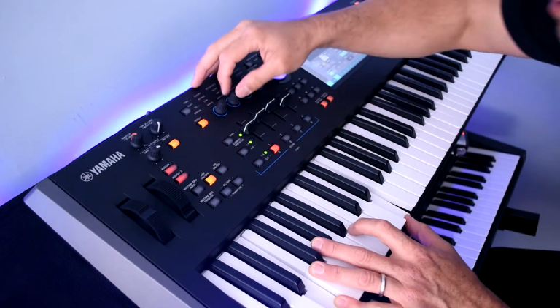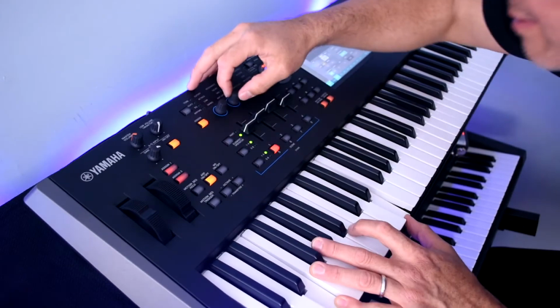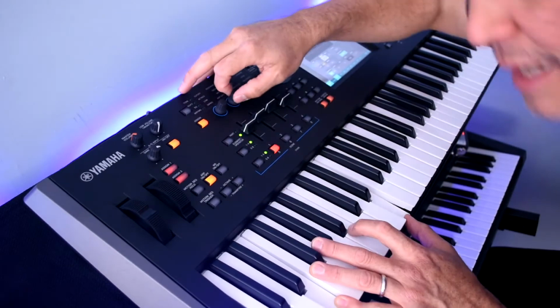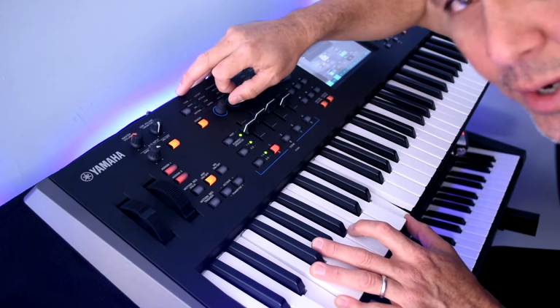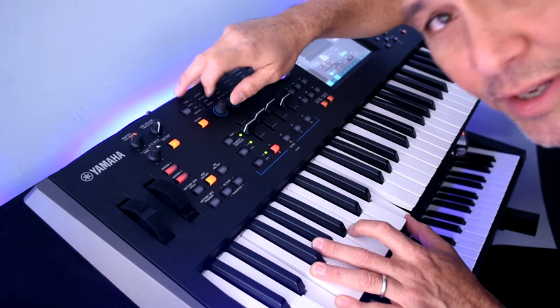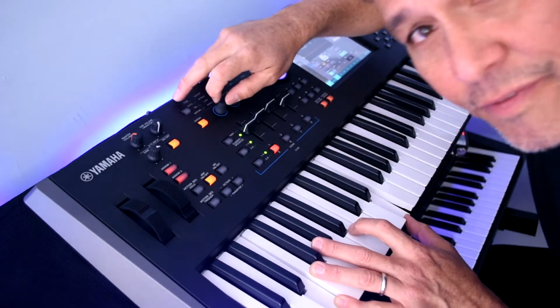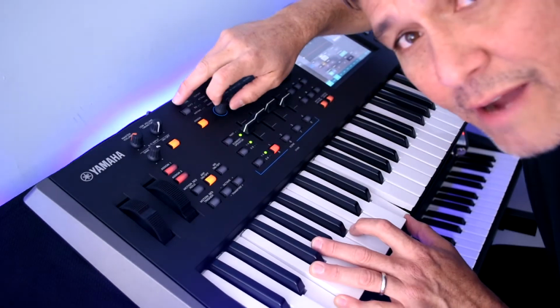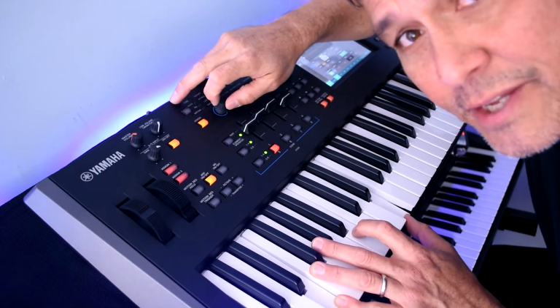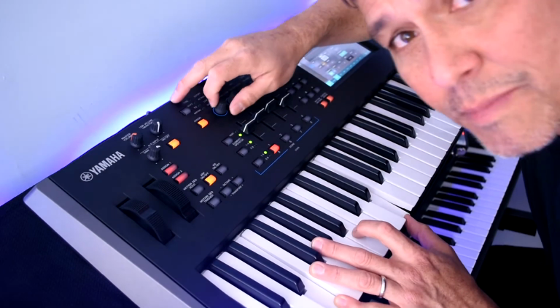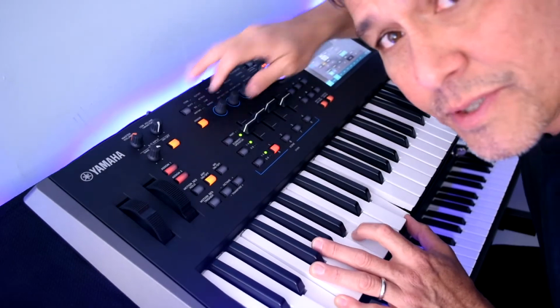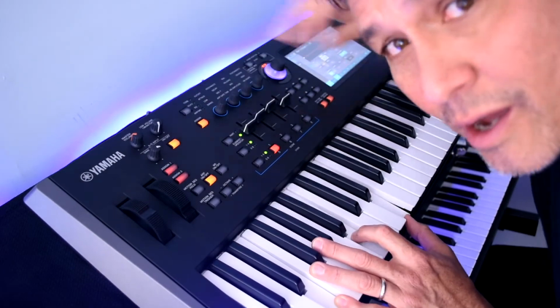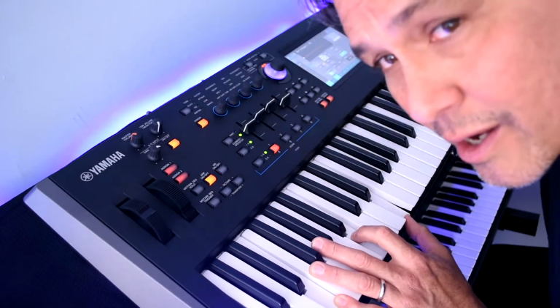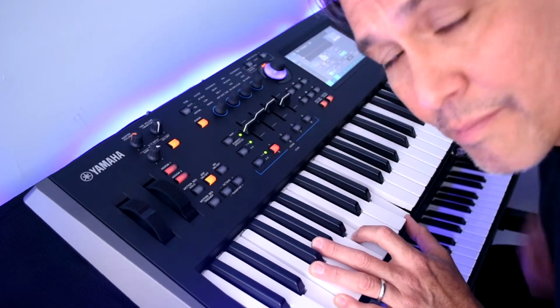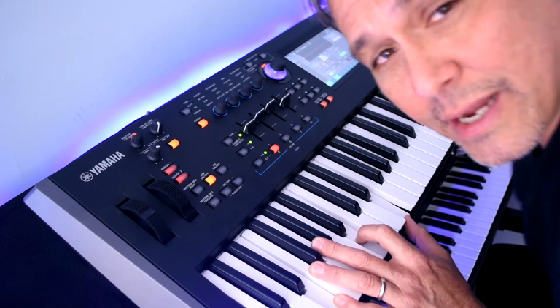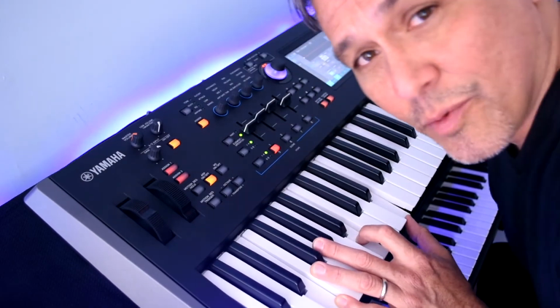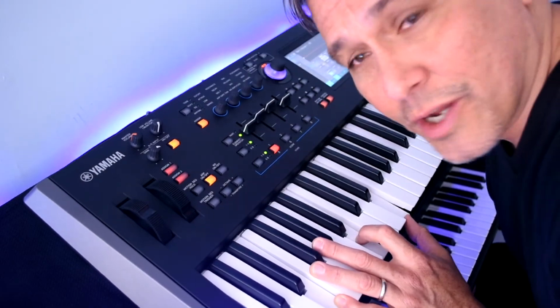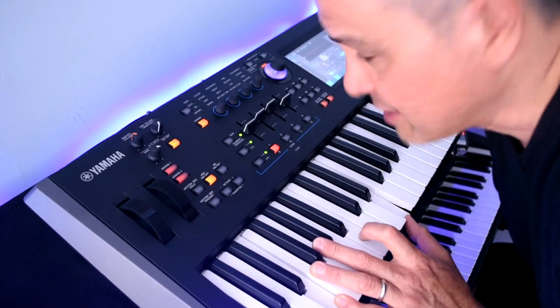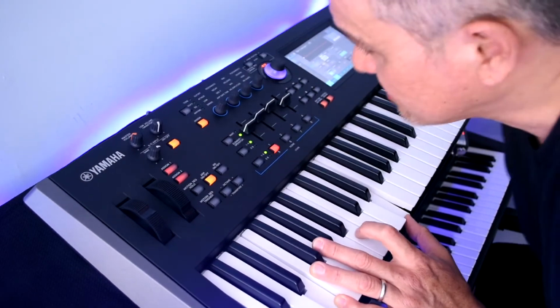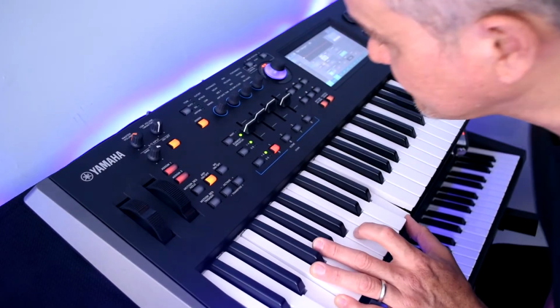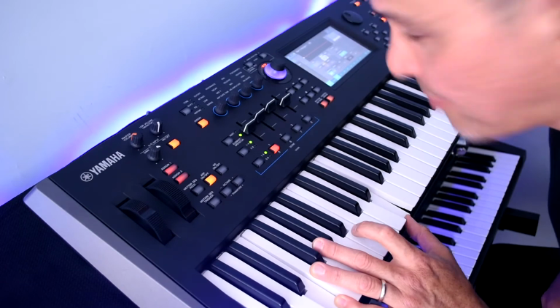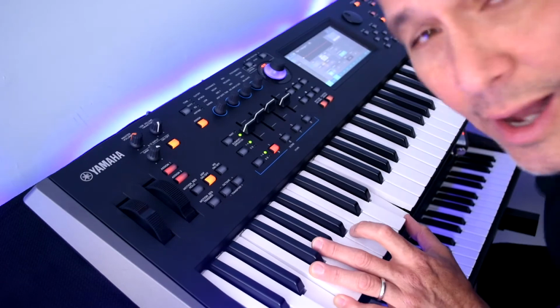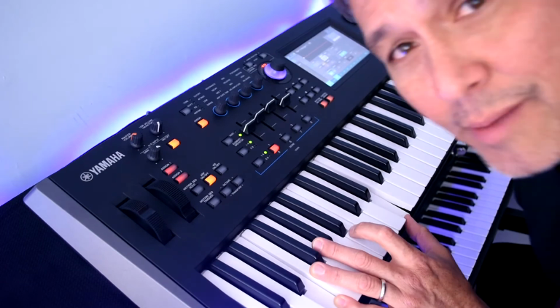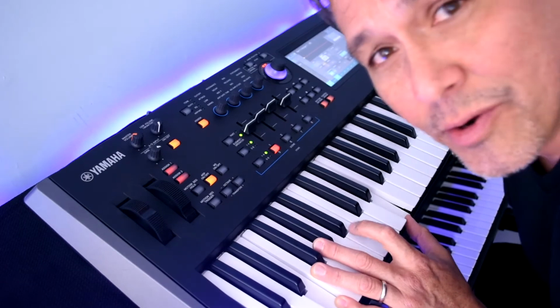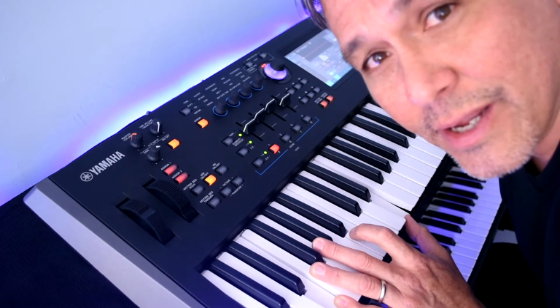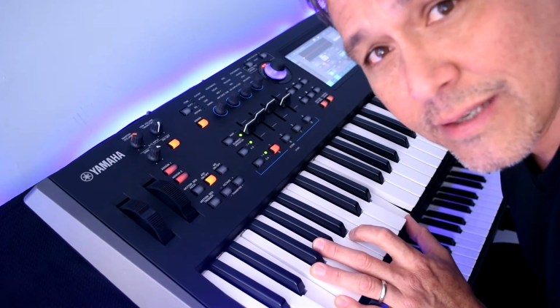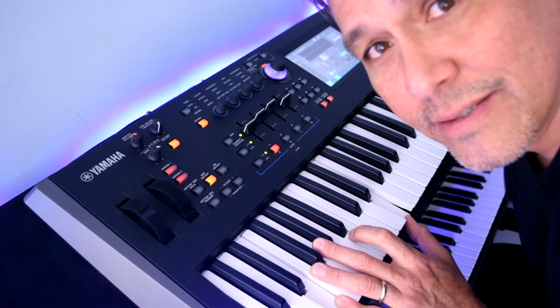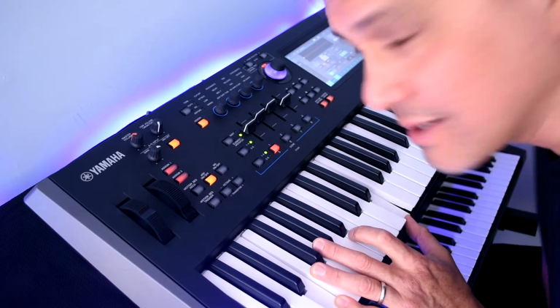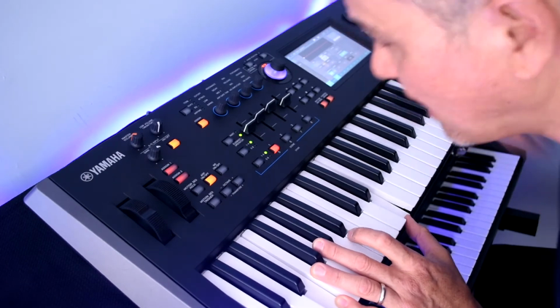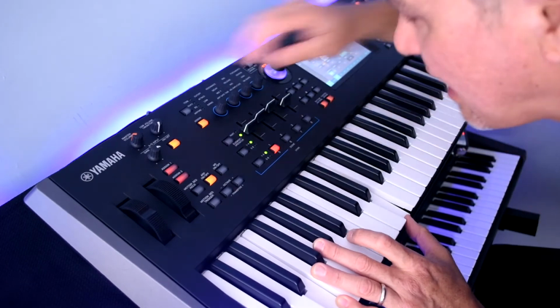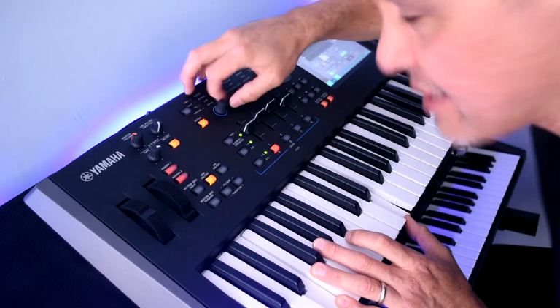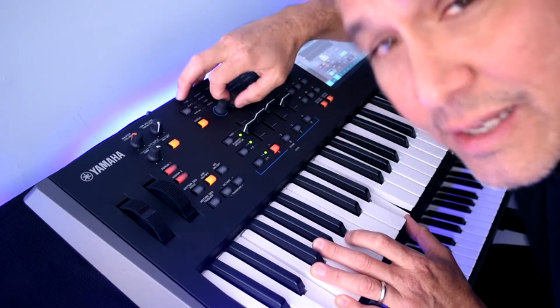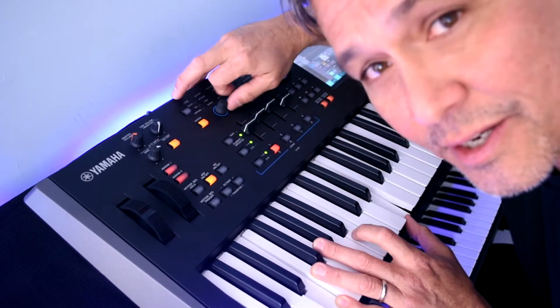Today we are going to look at 5 tips on making working on the Yamaha MODX a lot easier.